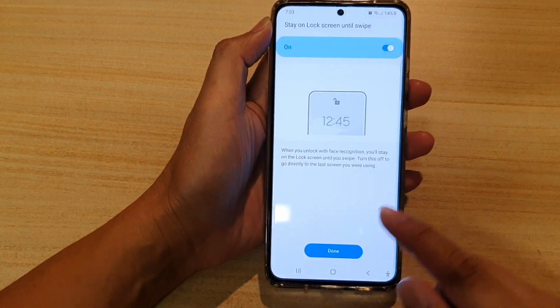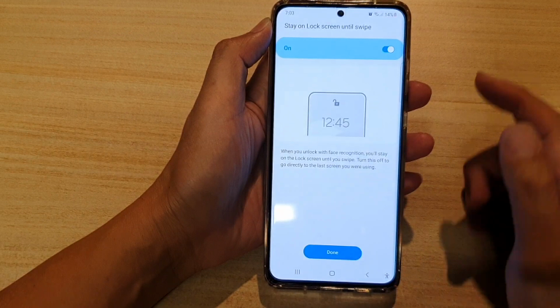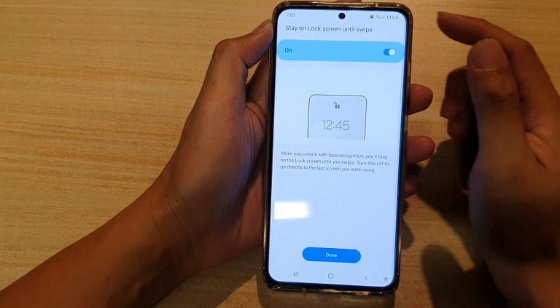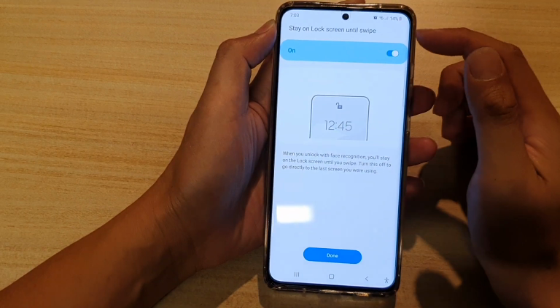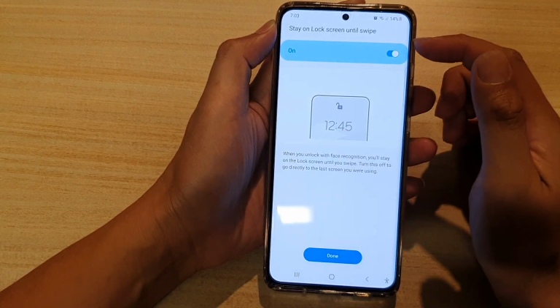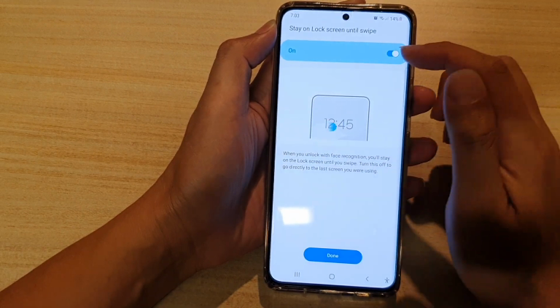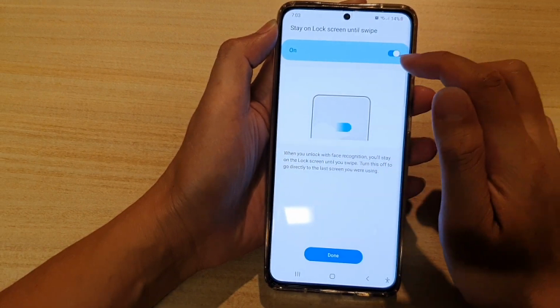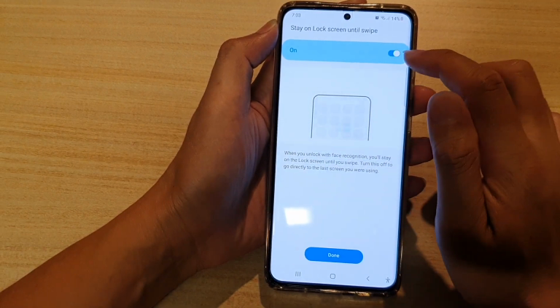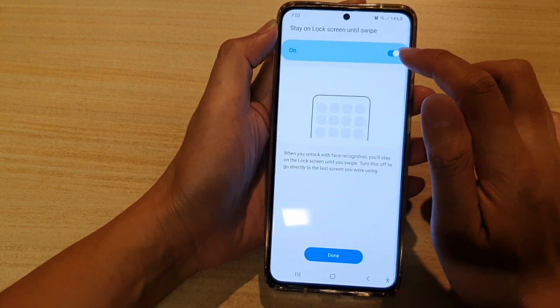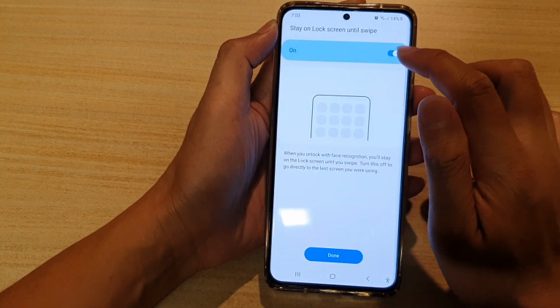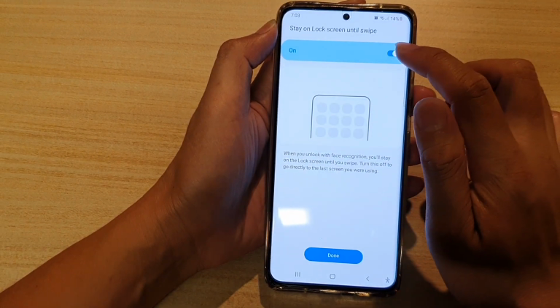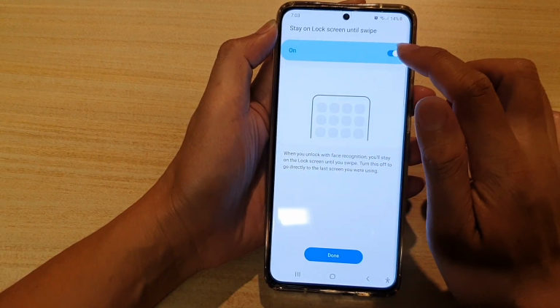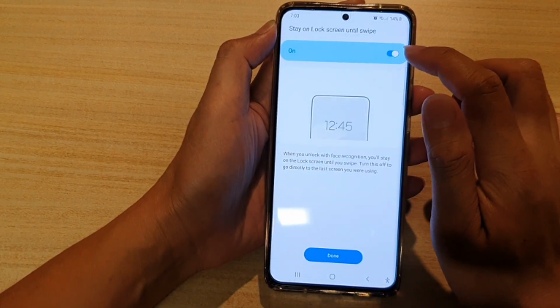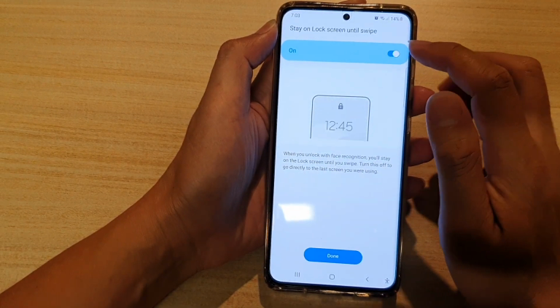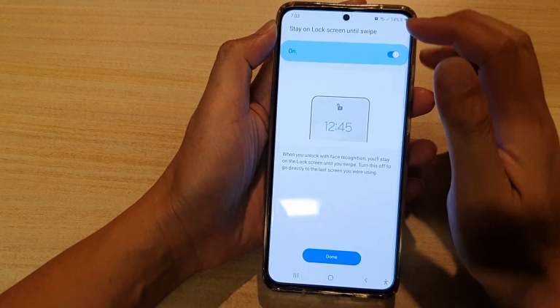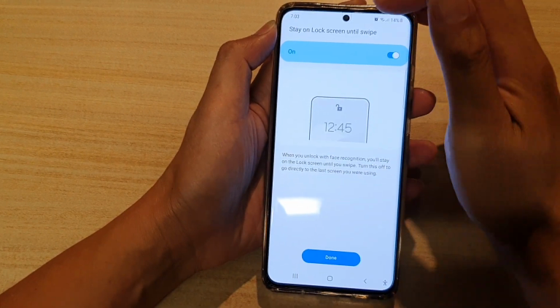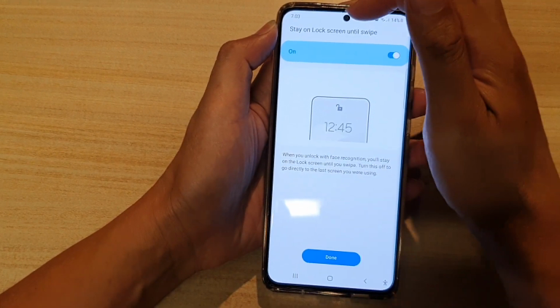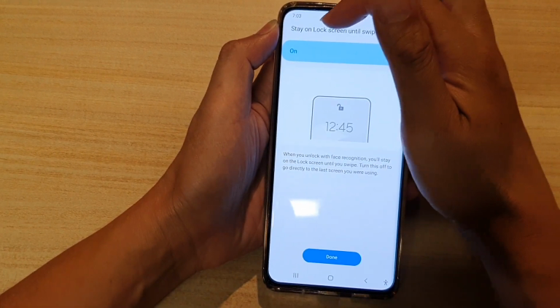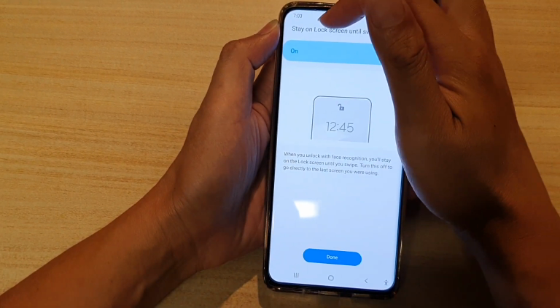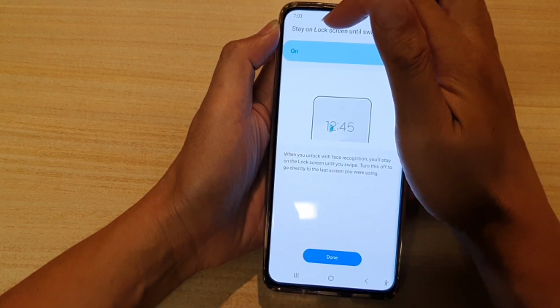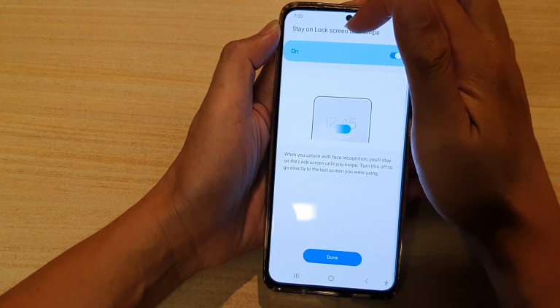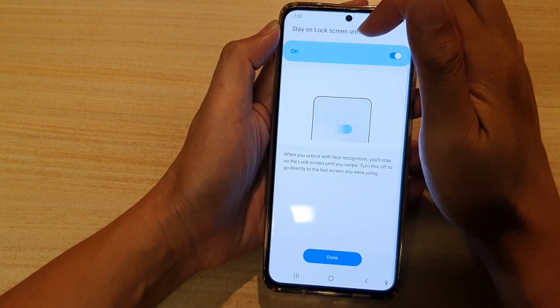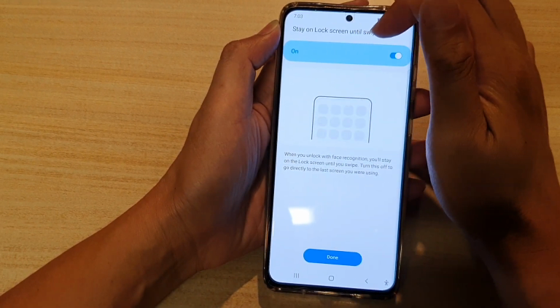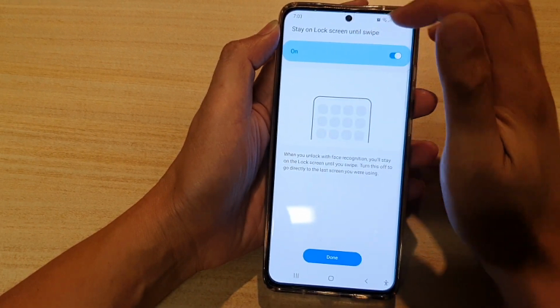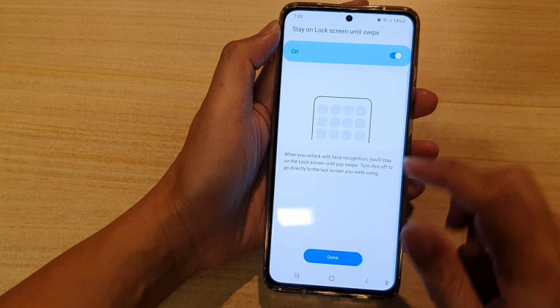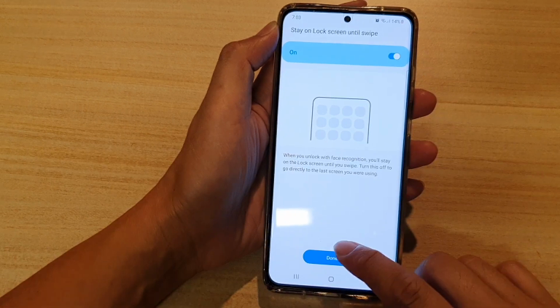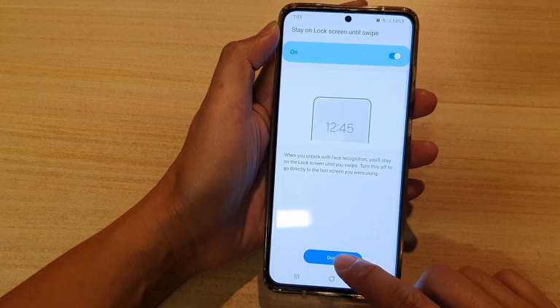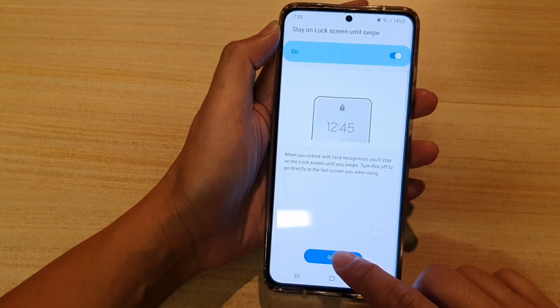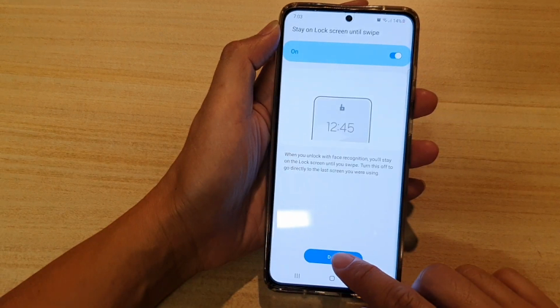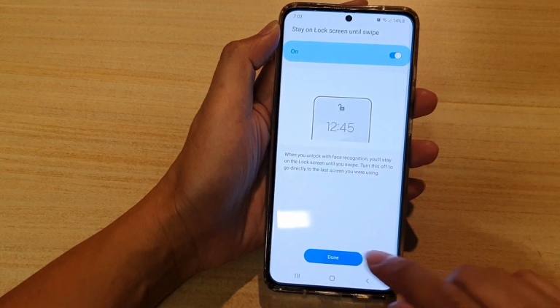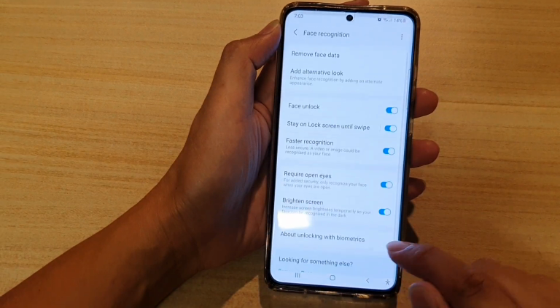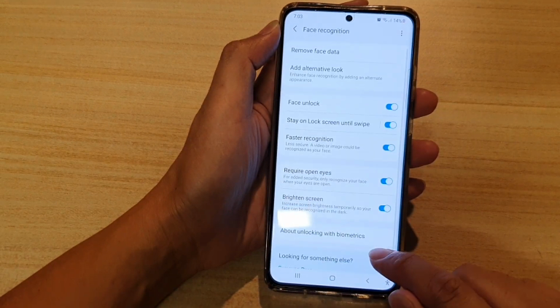At the top there is an on or off button. It says 'Stay on lock screen until swipe.' You can tap on Done.